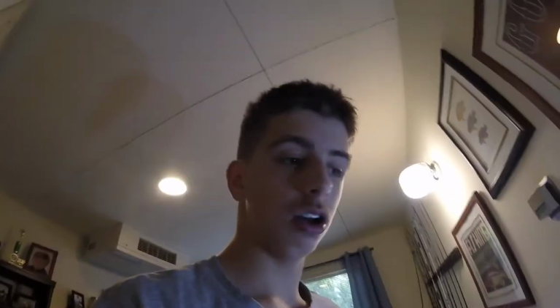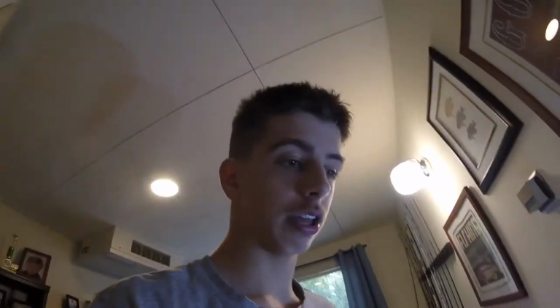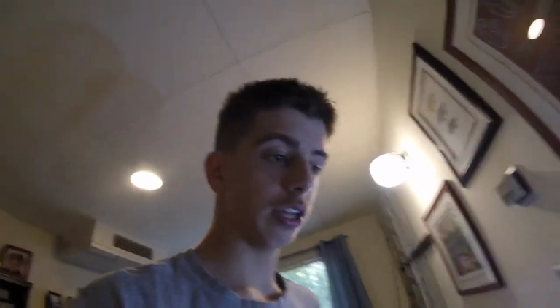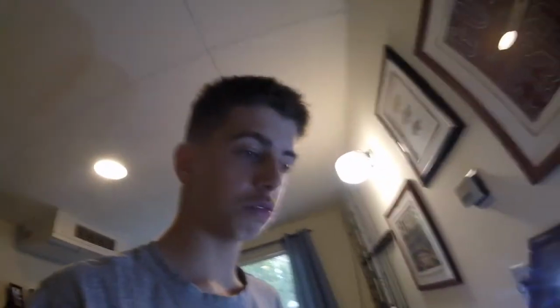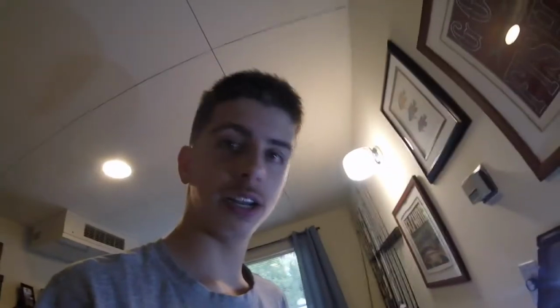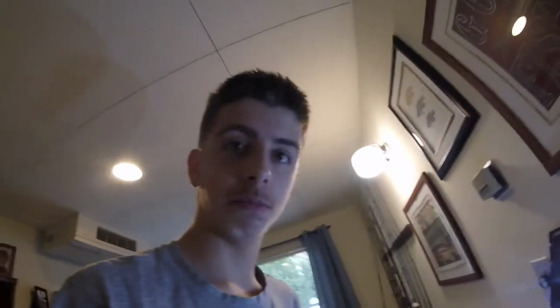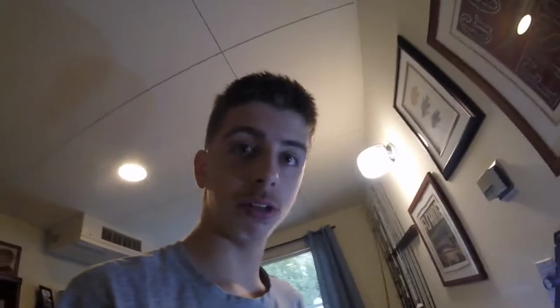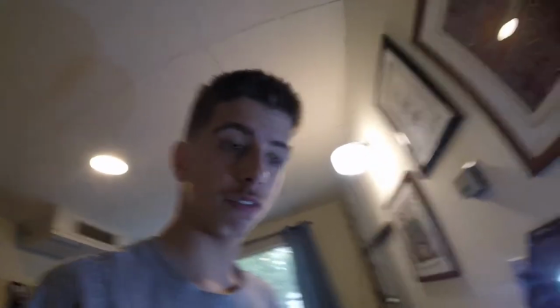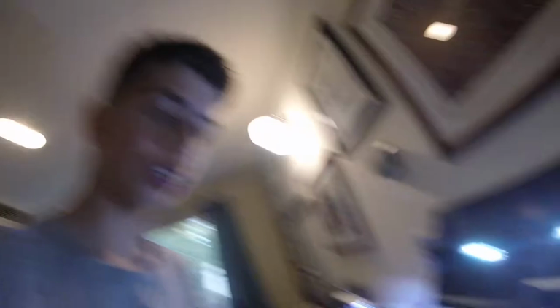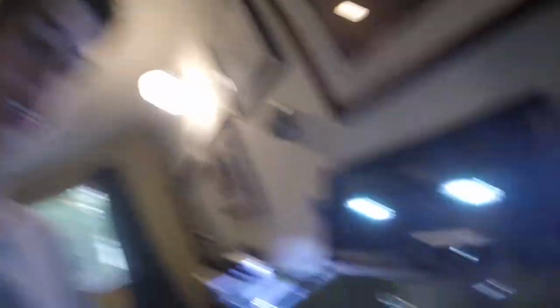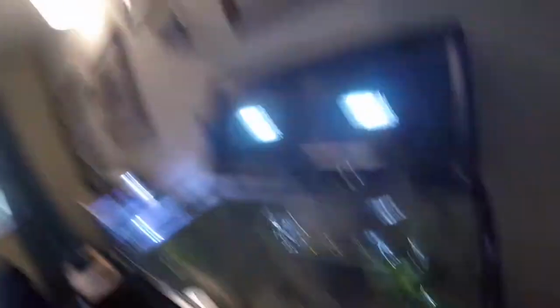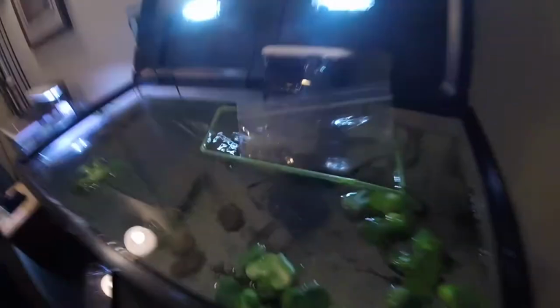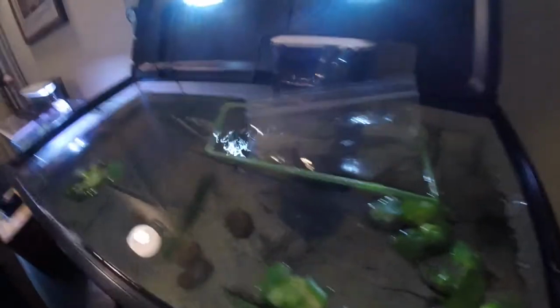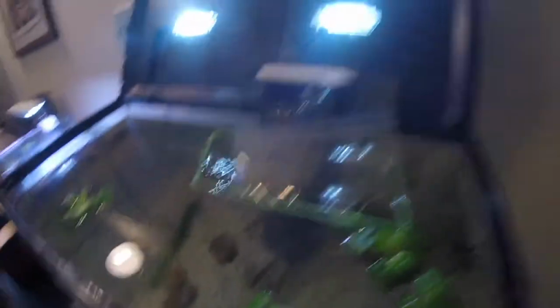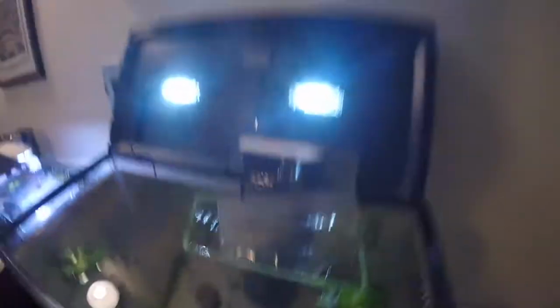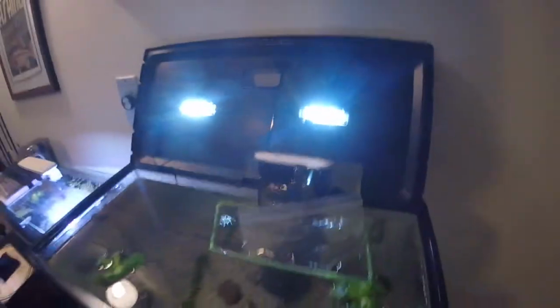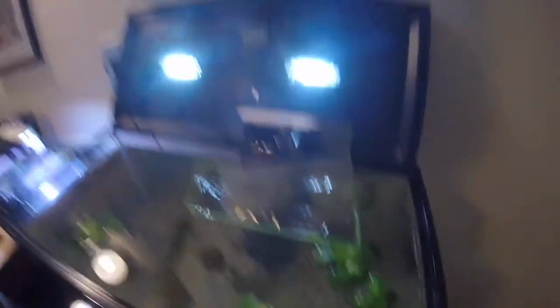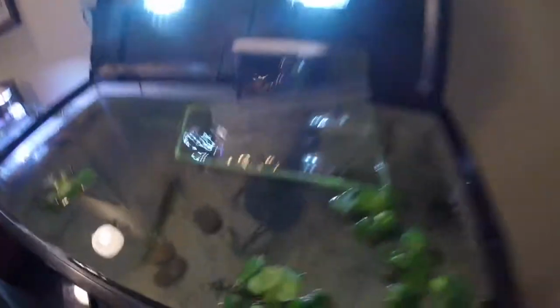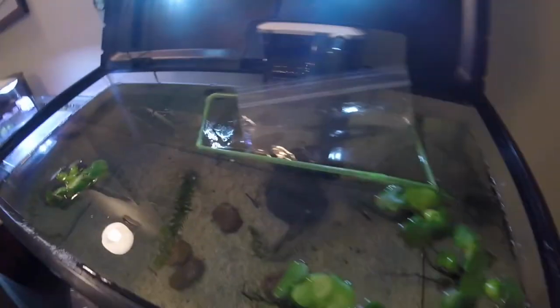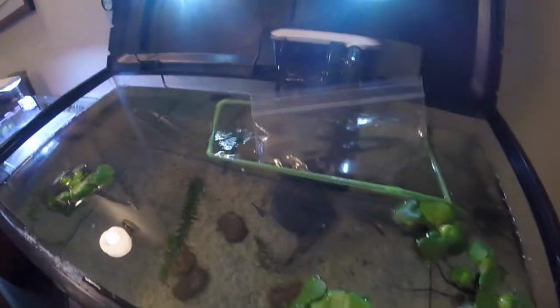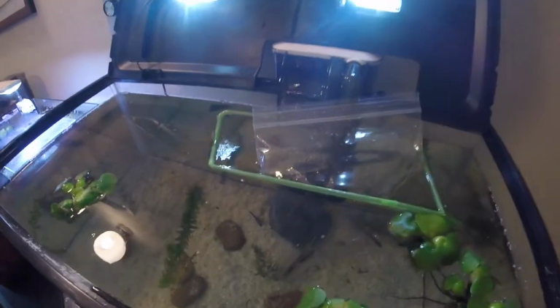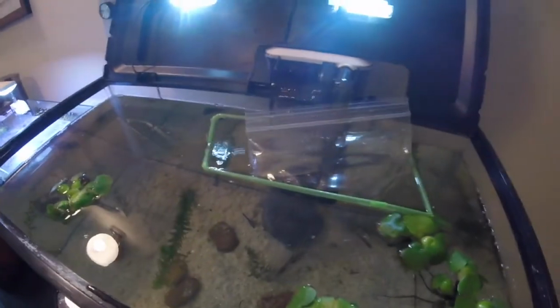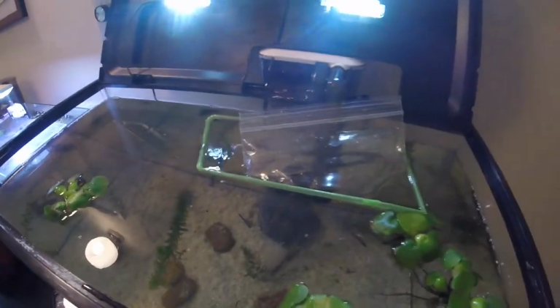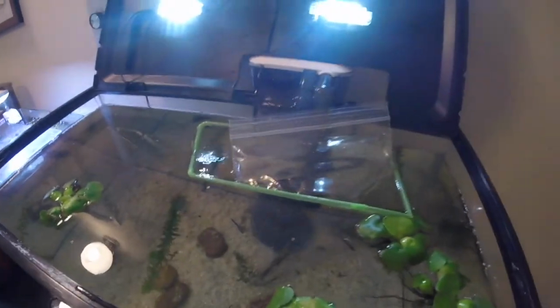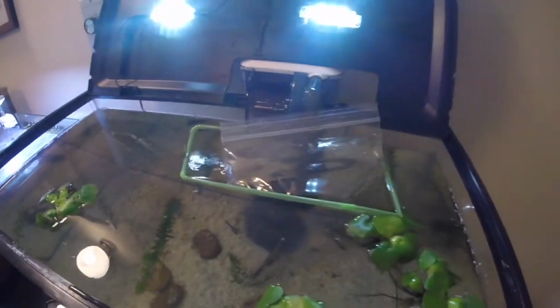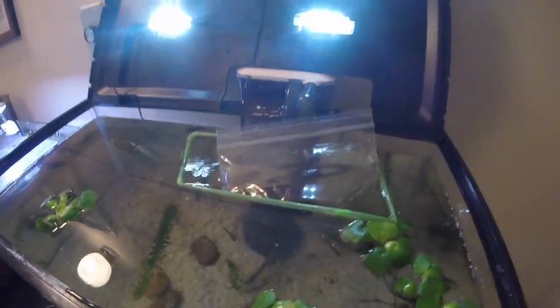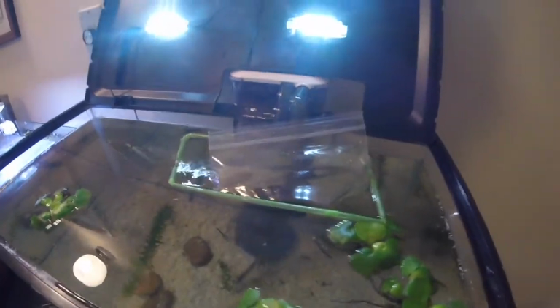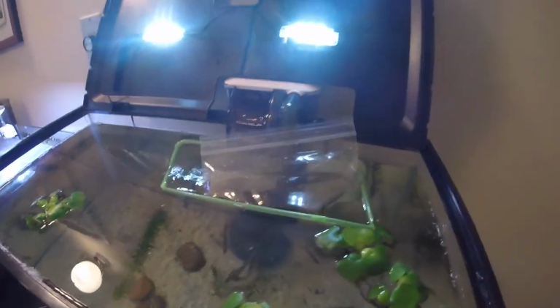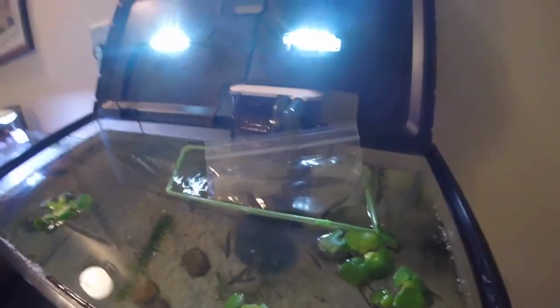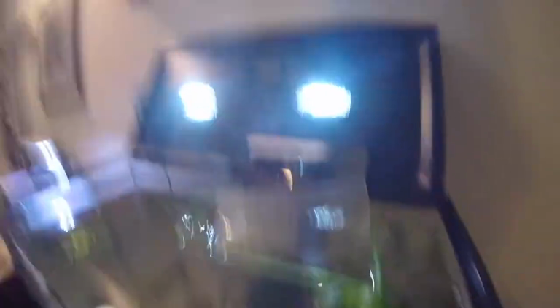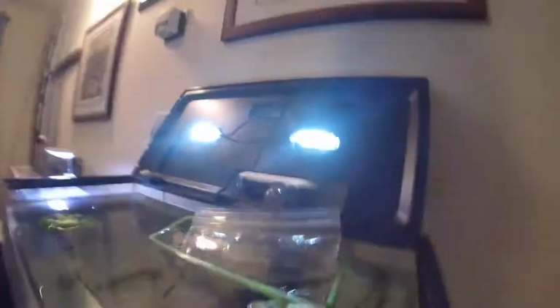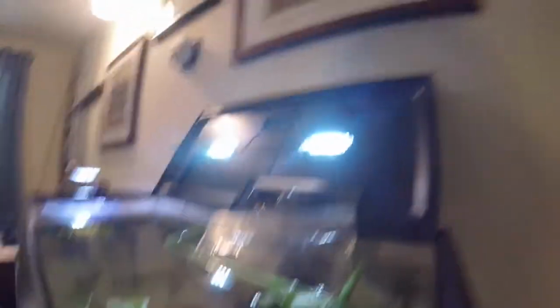It's ready to put the fish in. I got the top off and I'm about to open them up so they can get out.